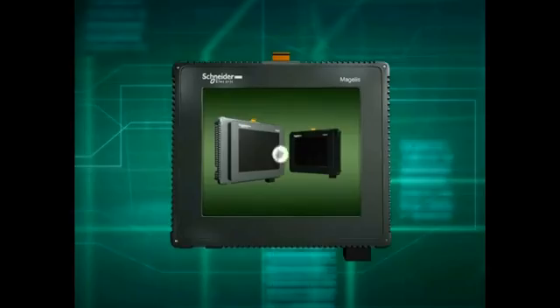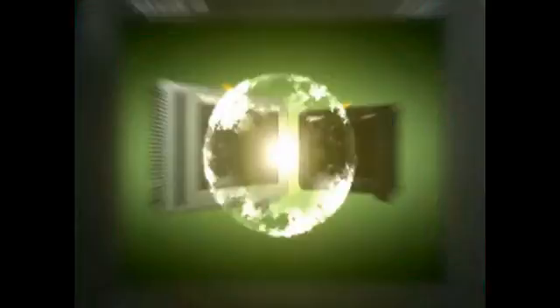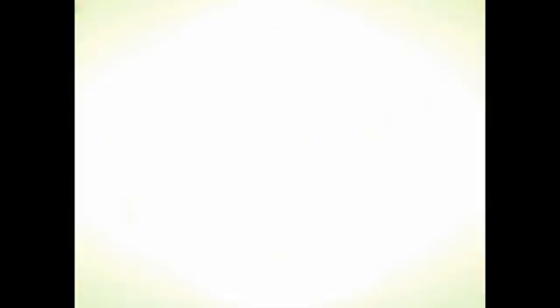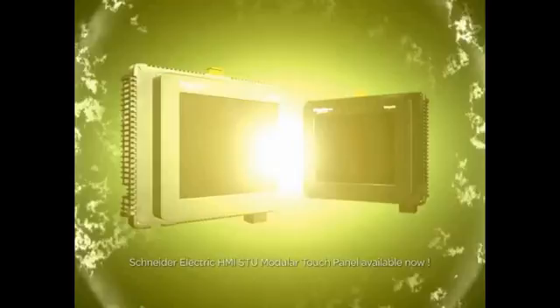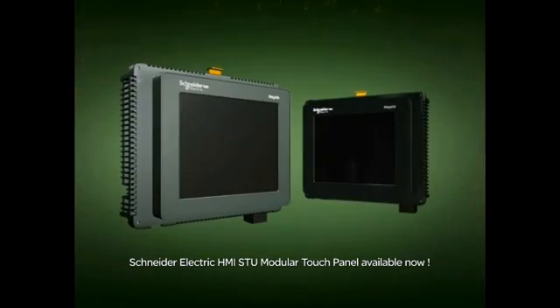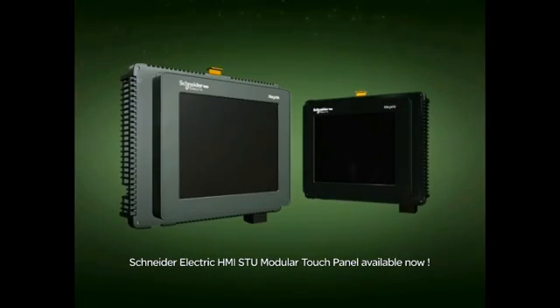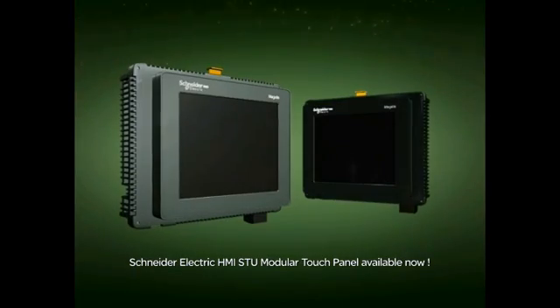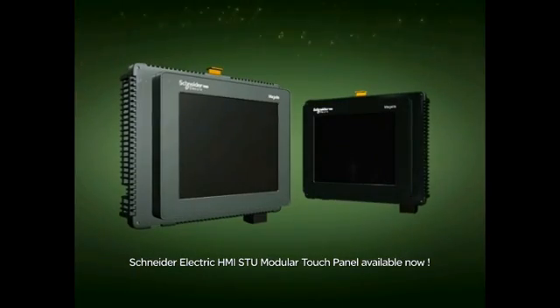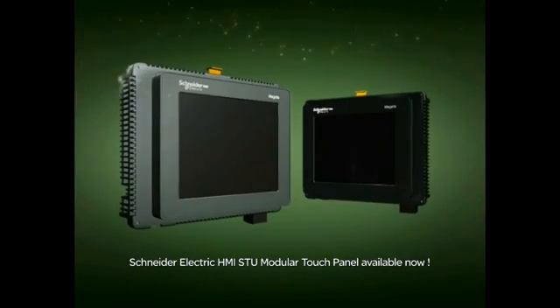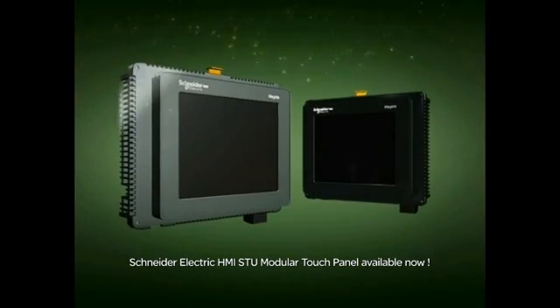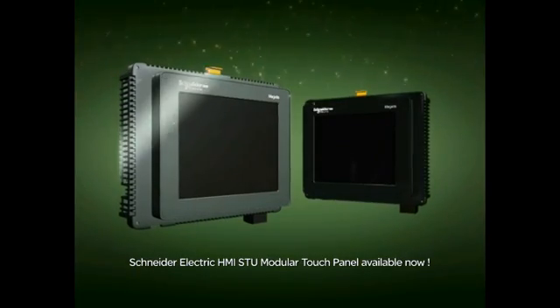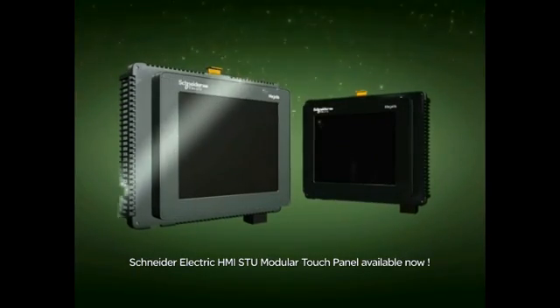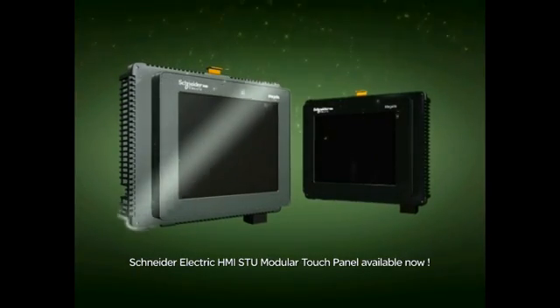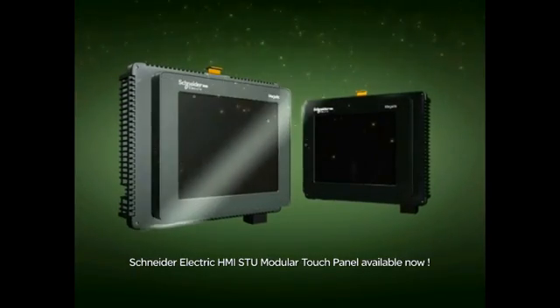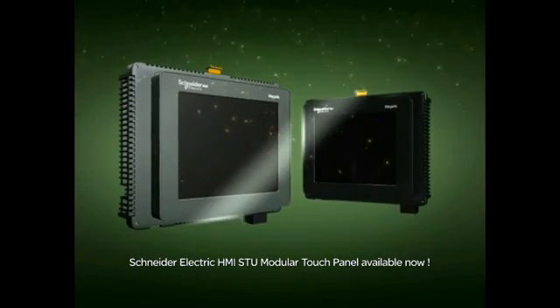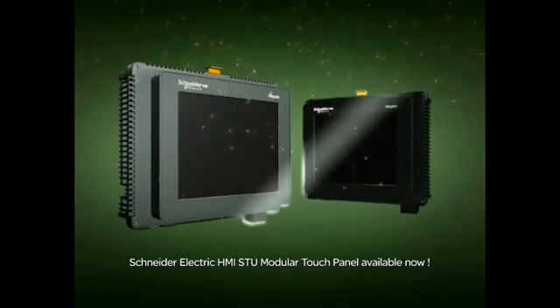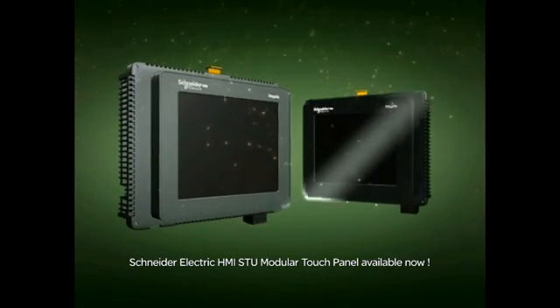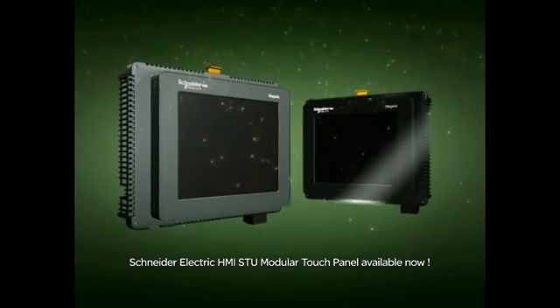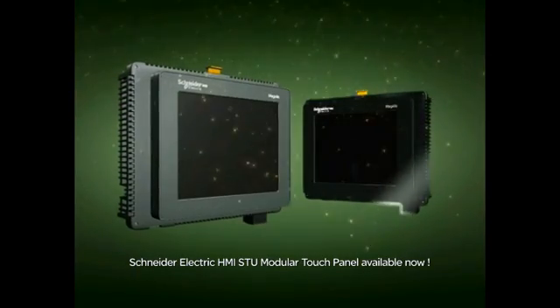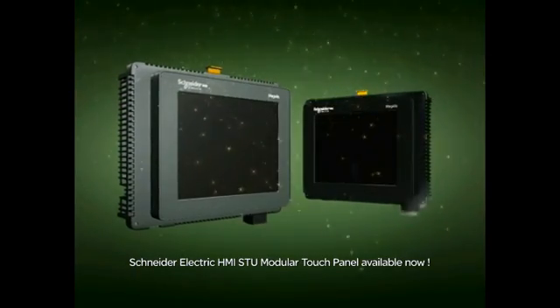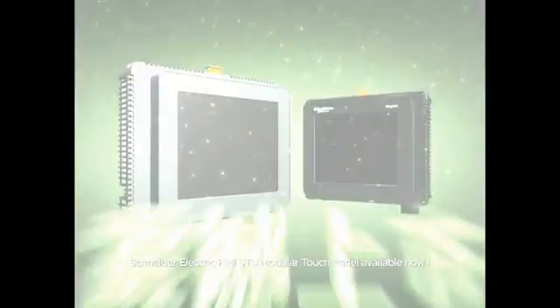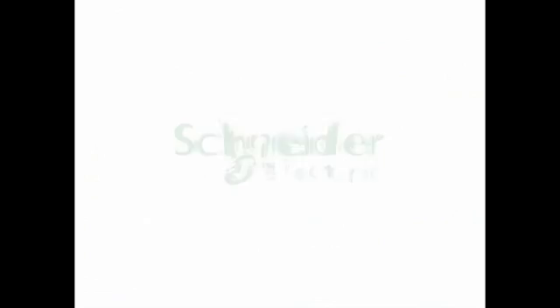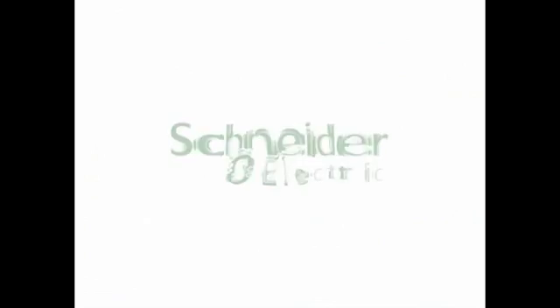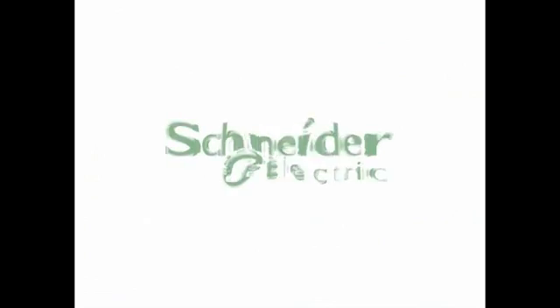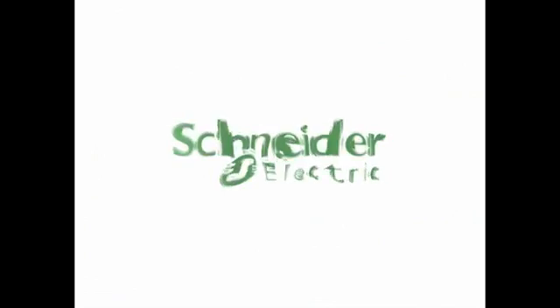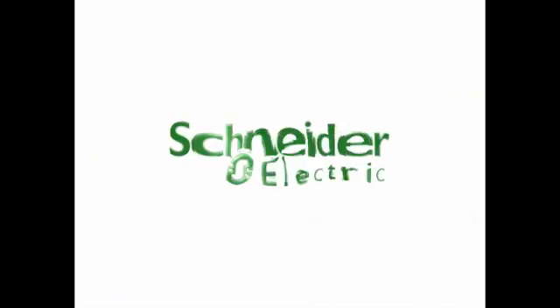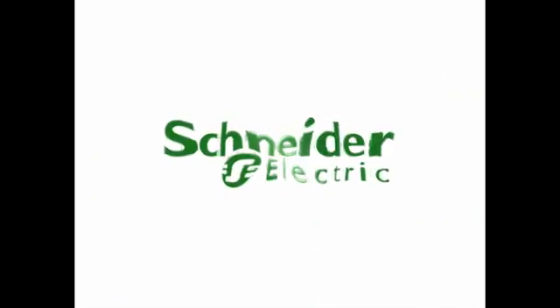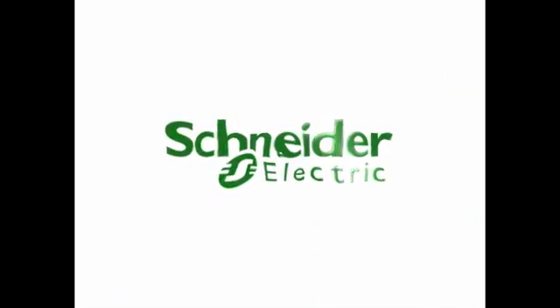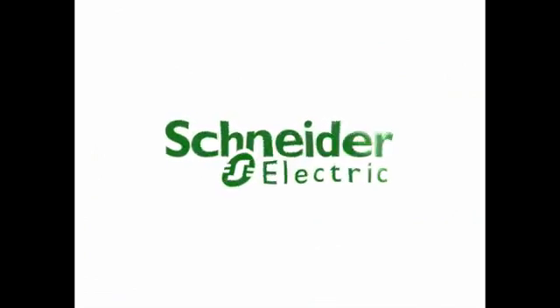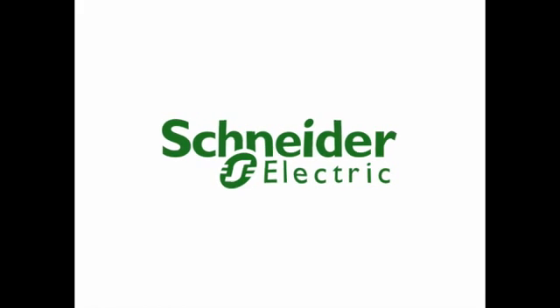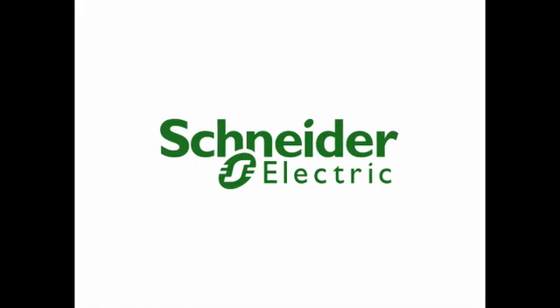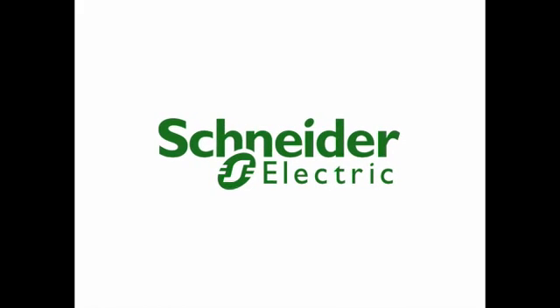The Schneider Electric HMI STU Modular Touch Panel is now officially launched.